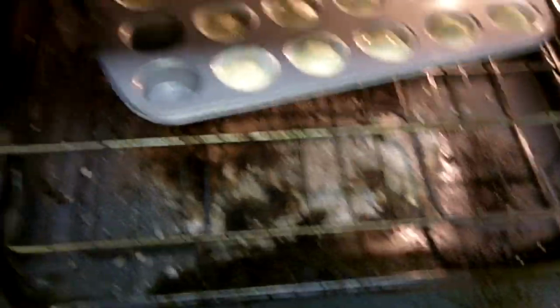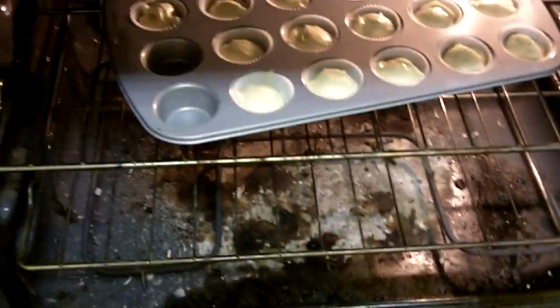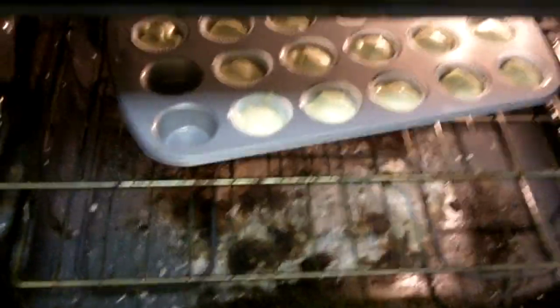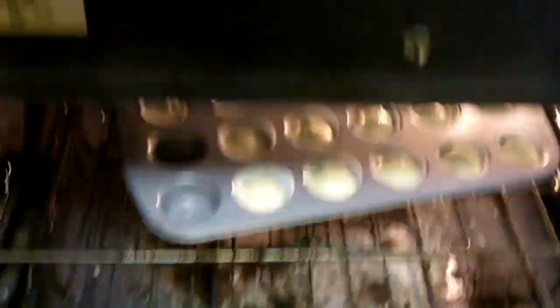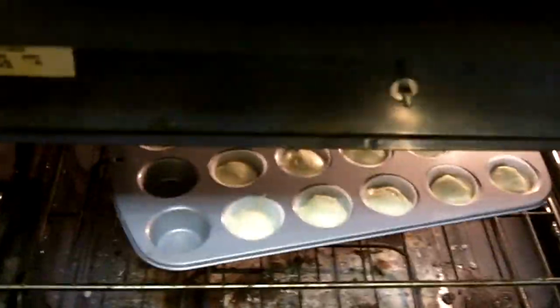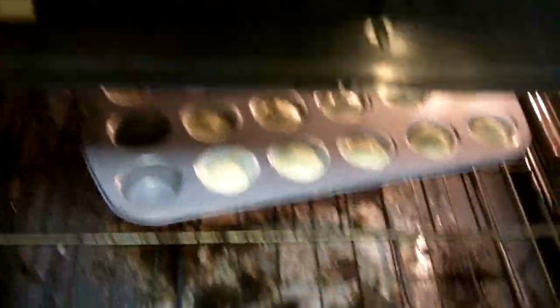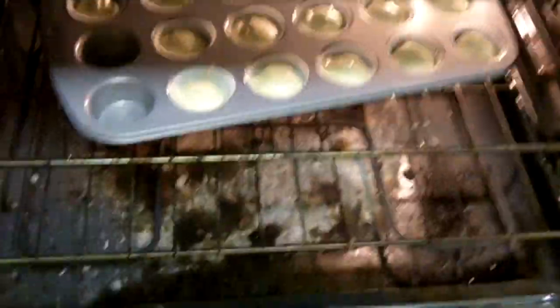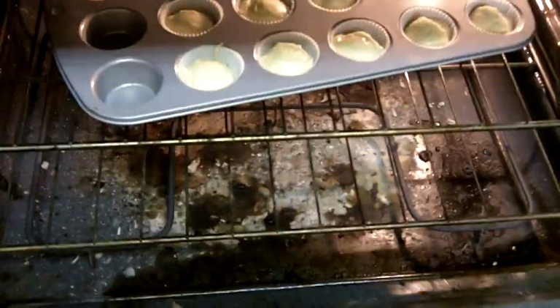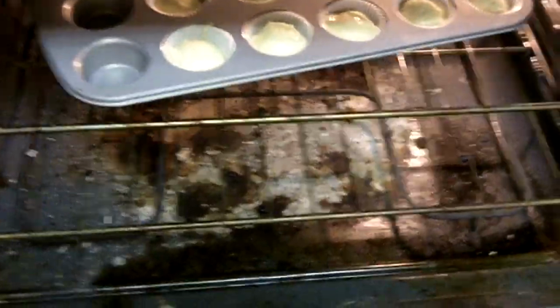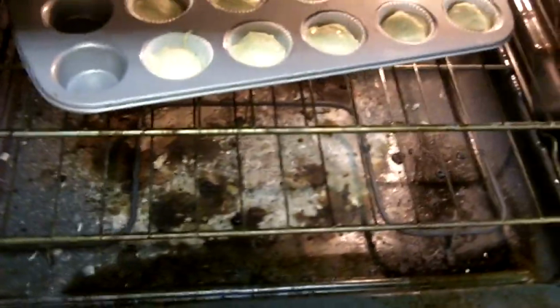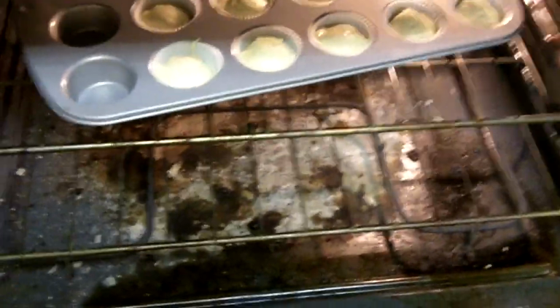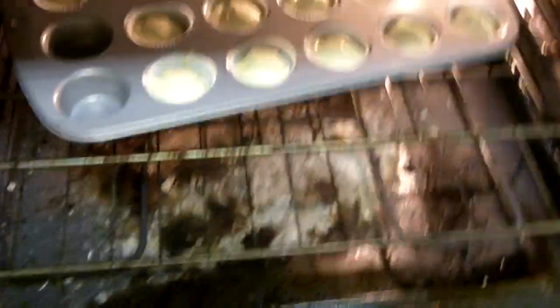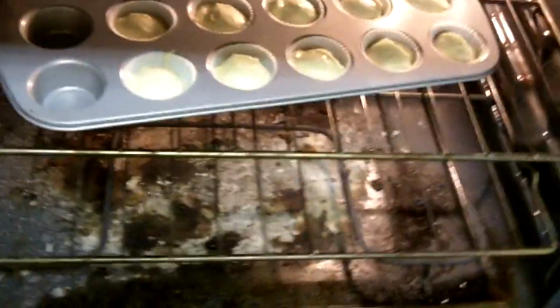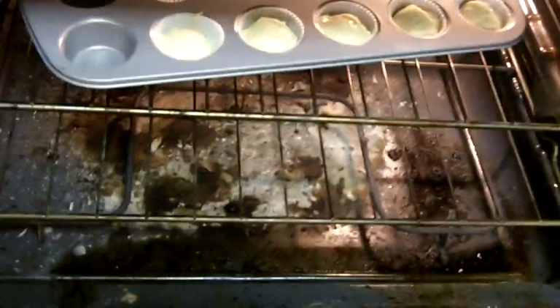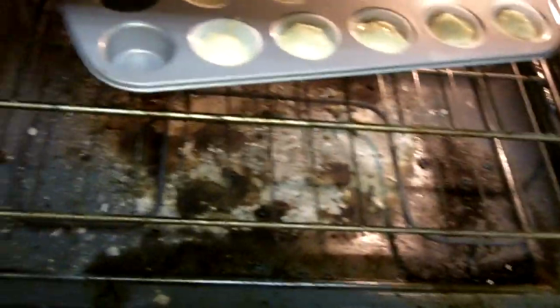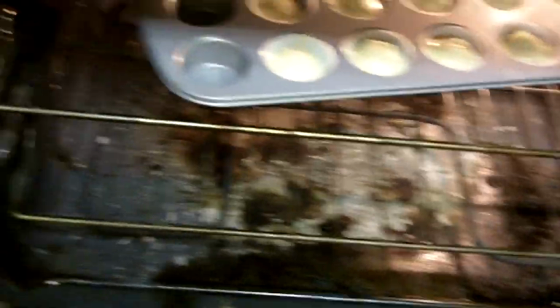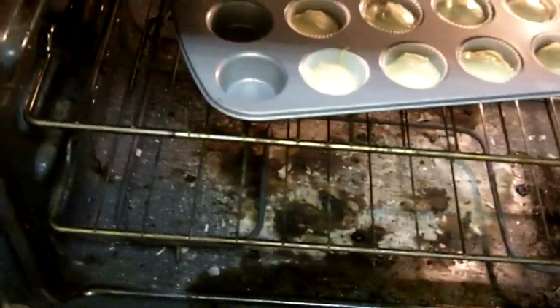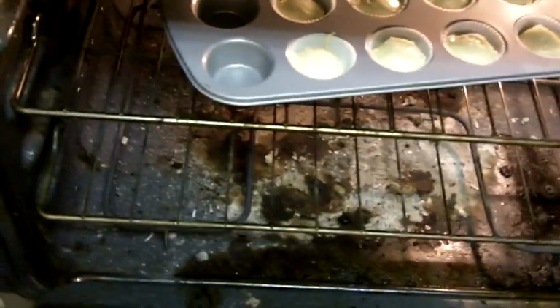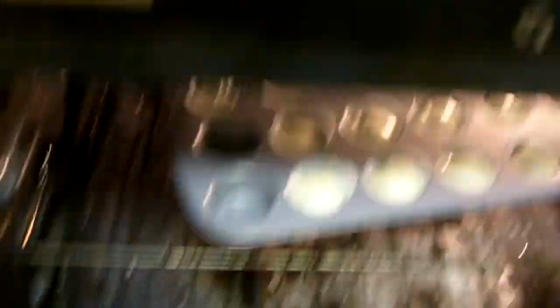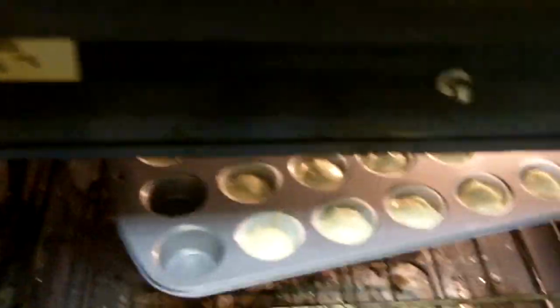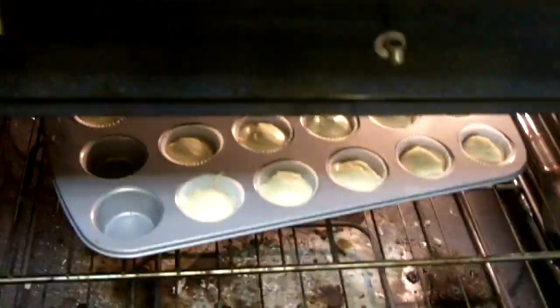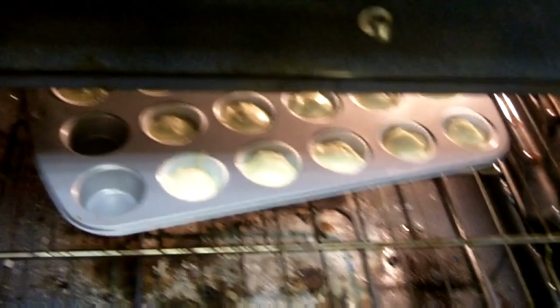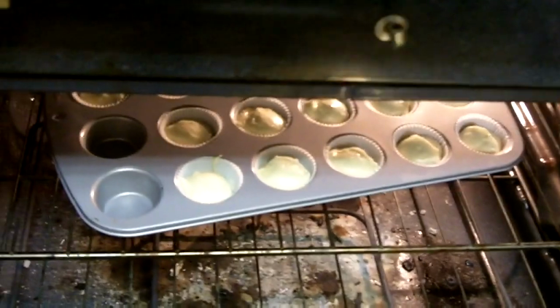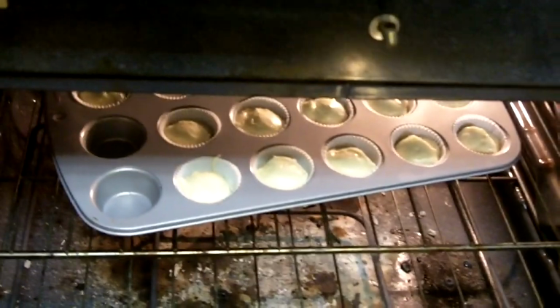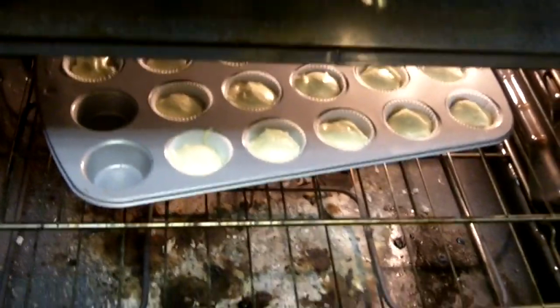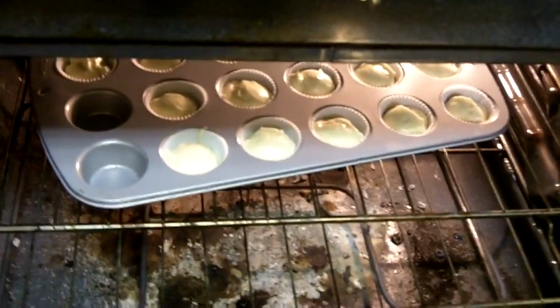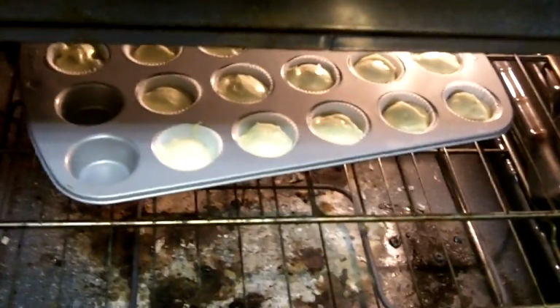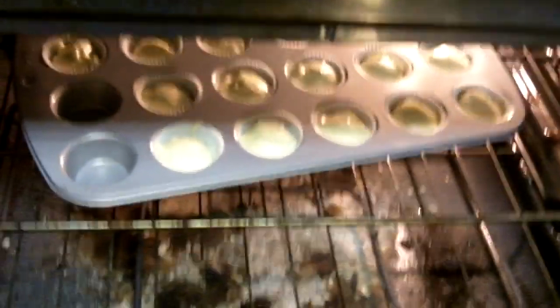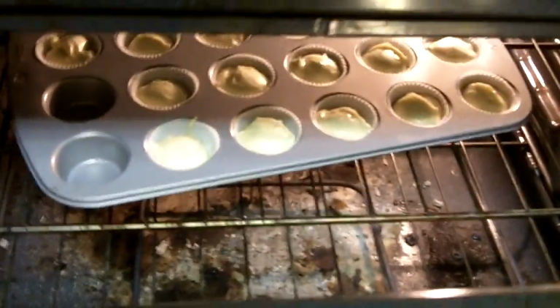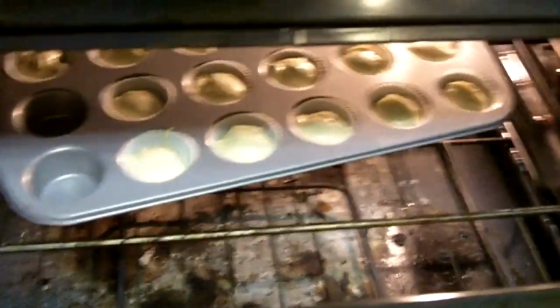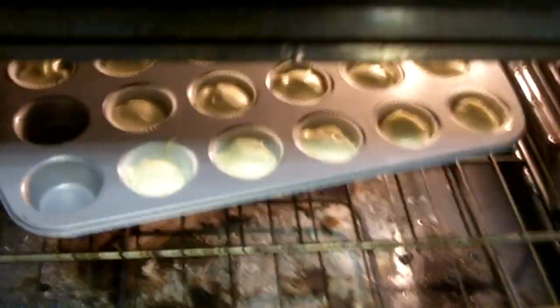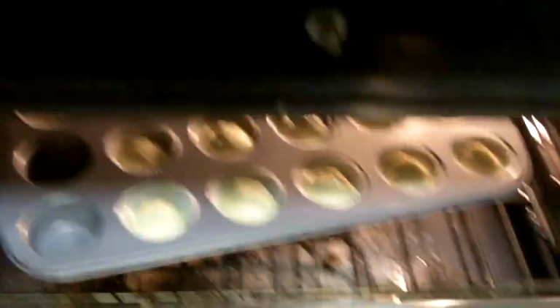Boozy. Dirty oven. It's okay, because all we're doing is making cupcakes with booze.